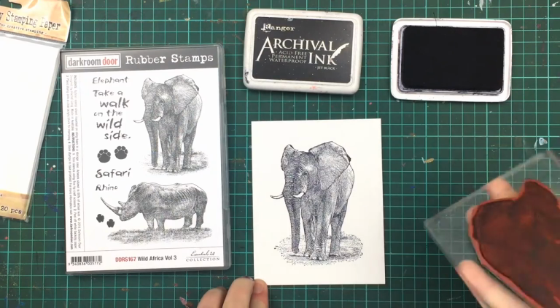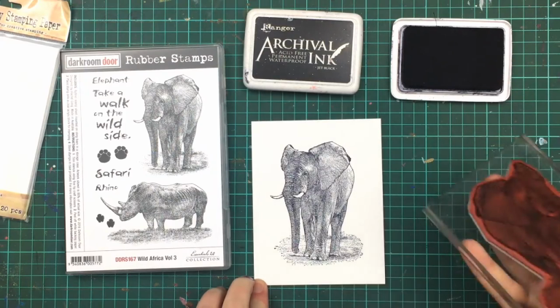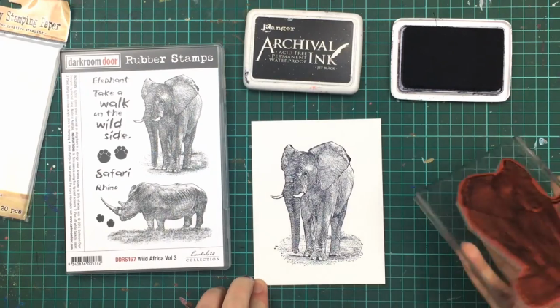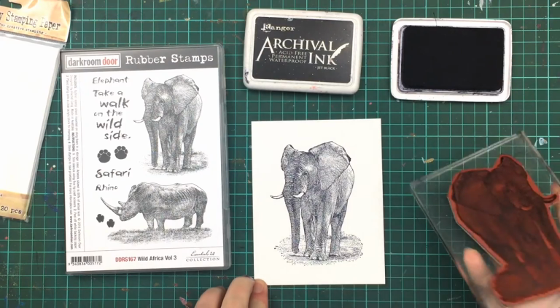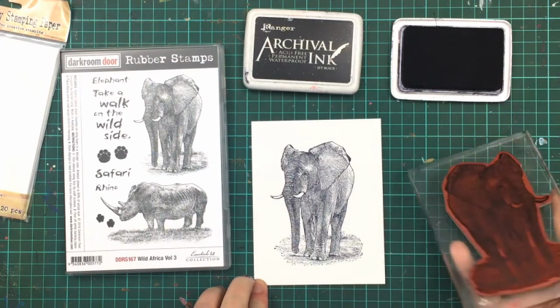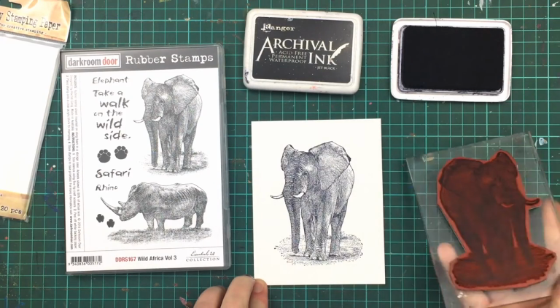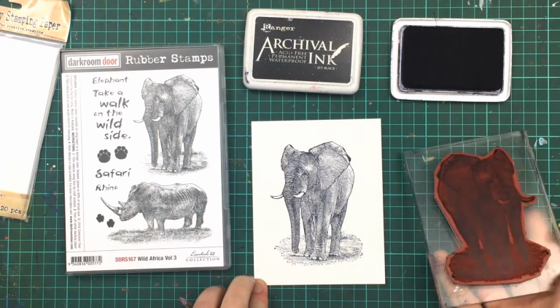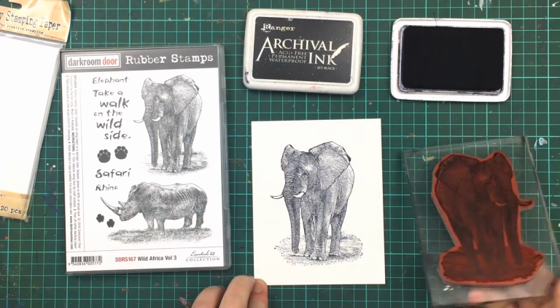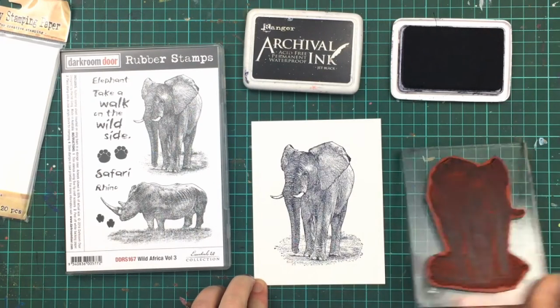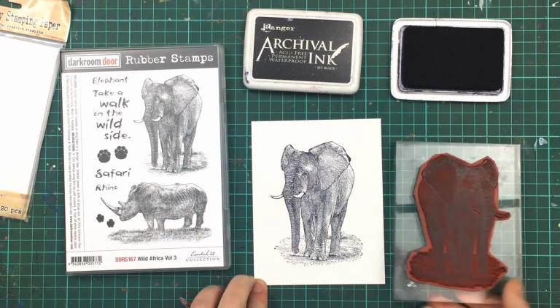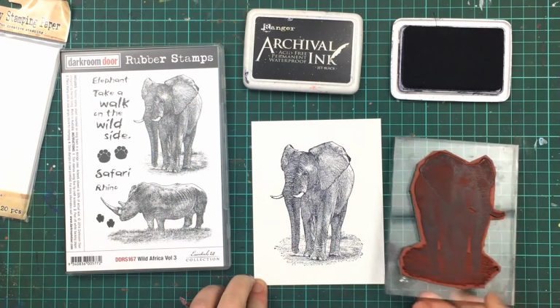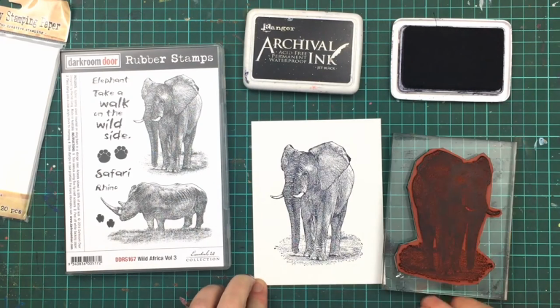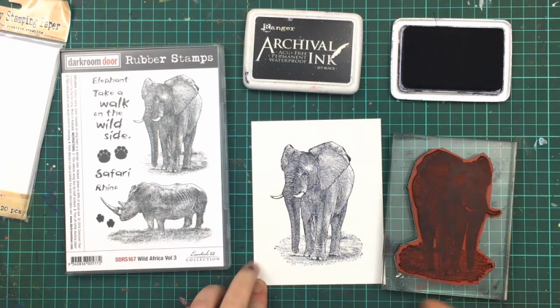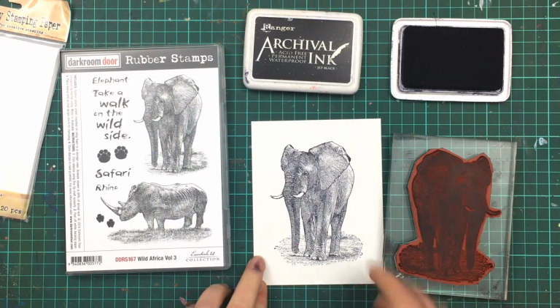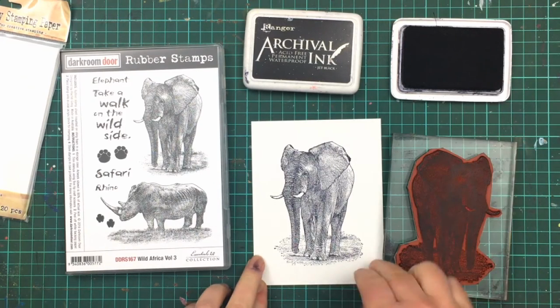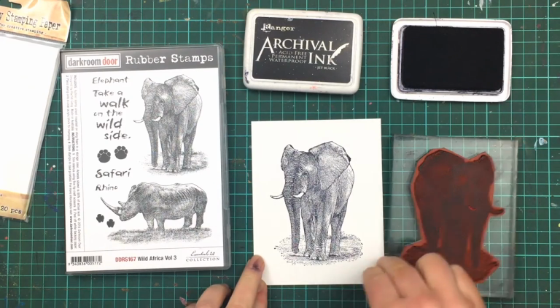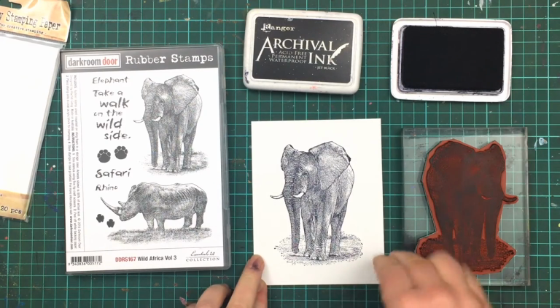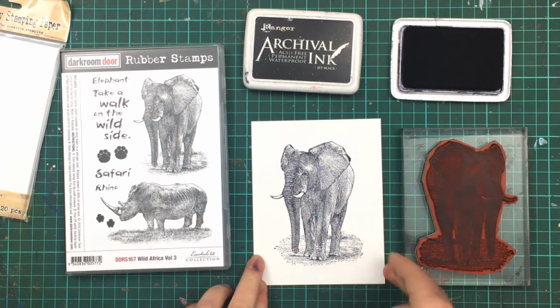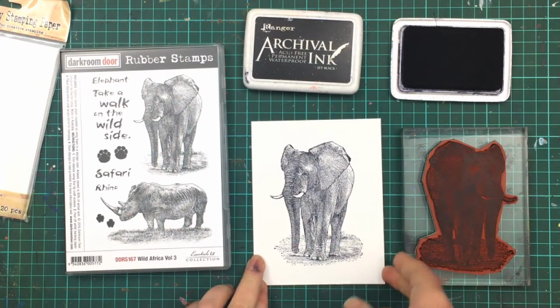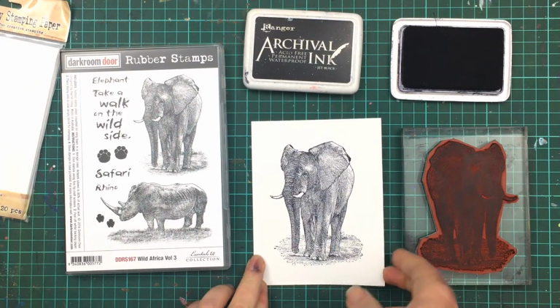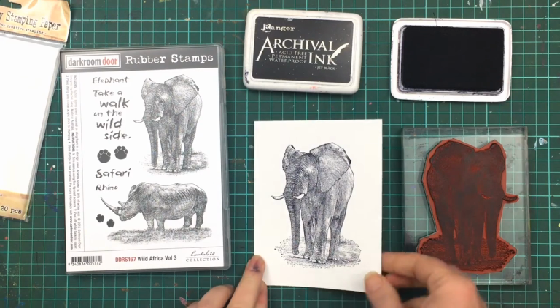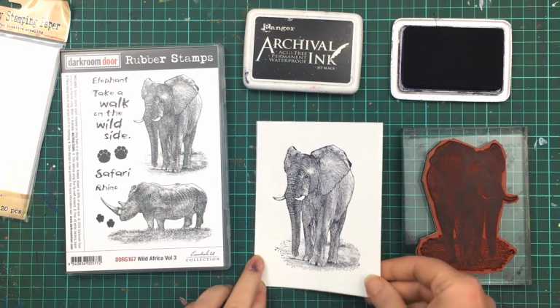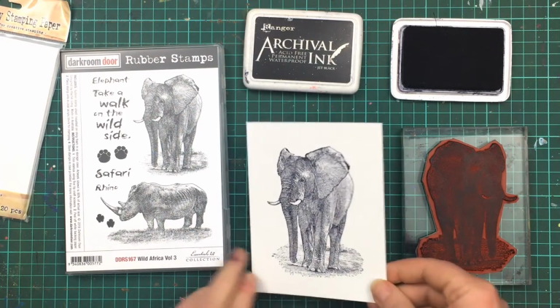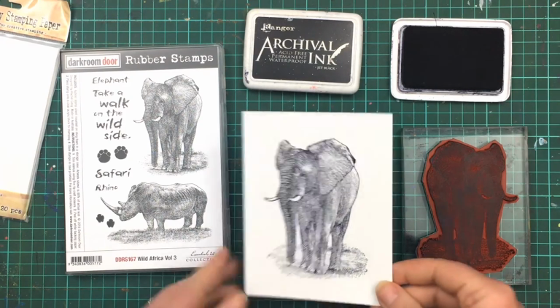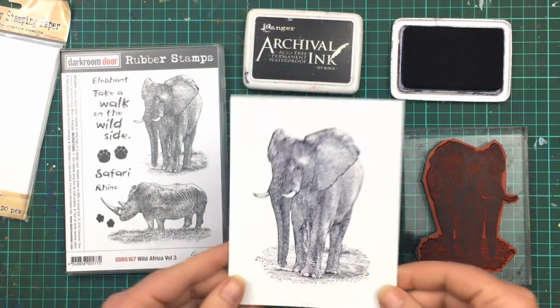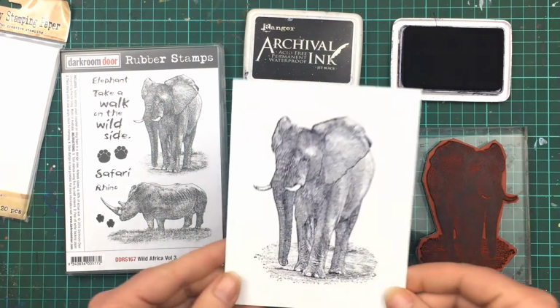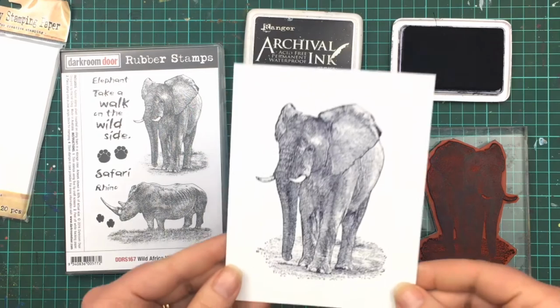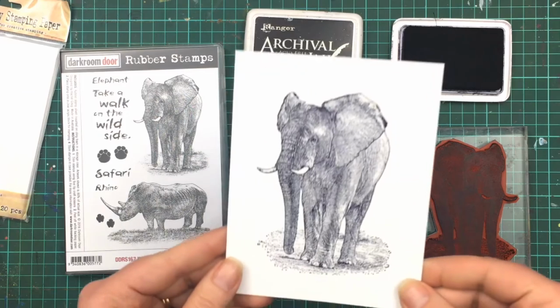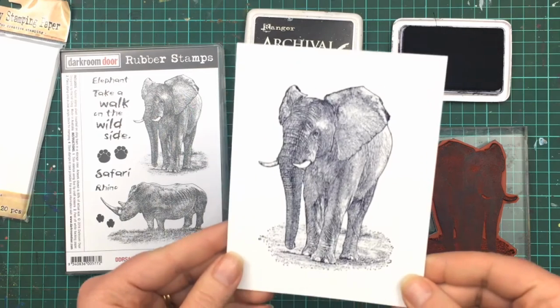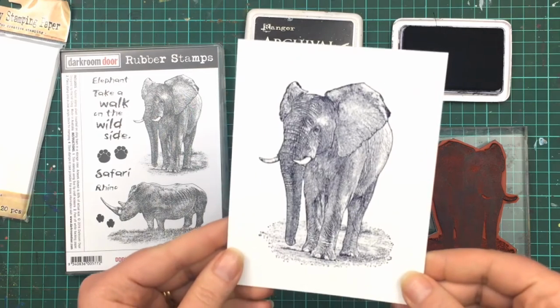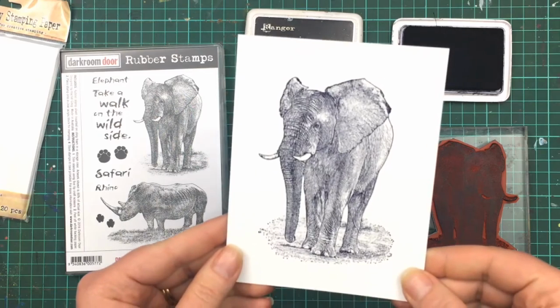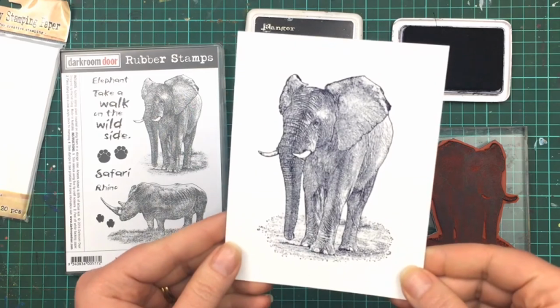Check that out — you can see all of the wrinkles in his skin. Isn't he beautiful?